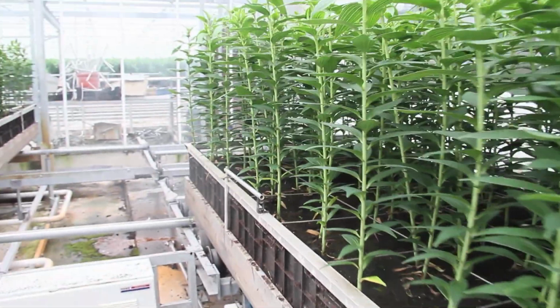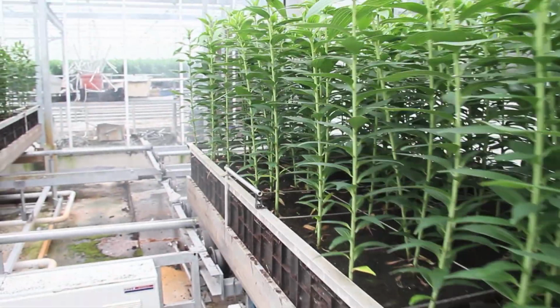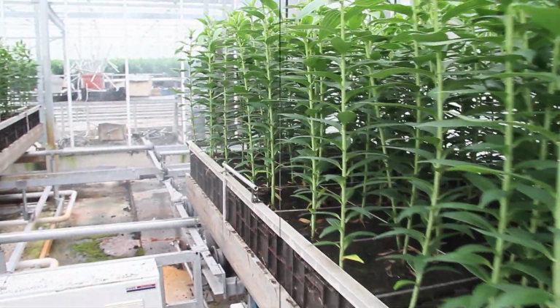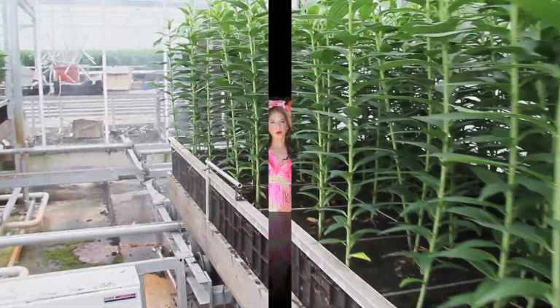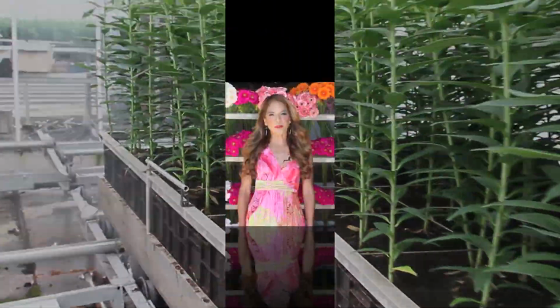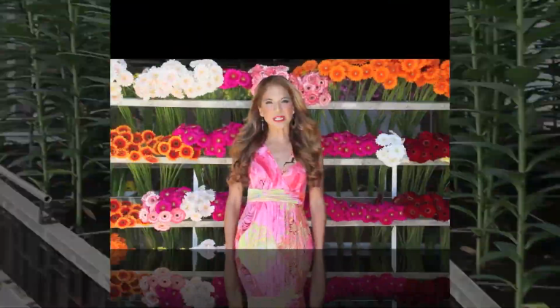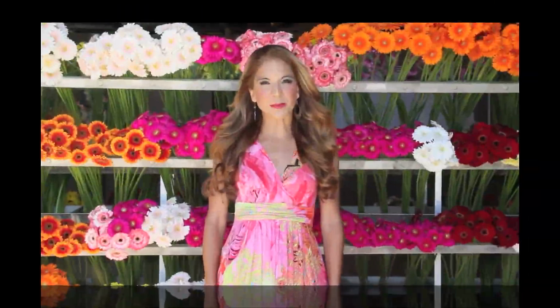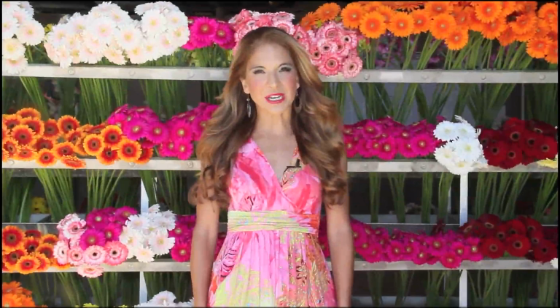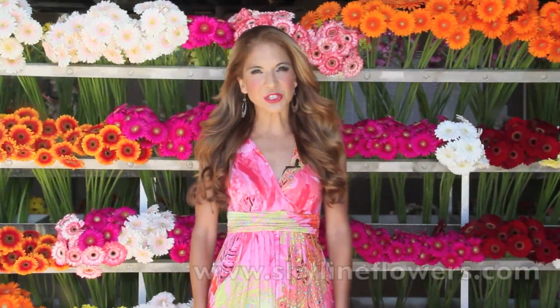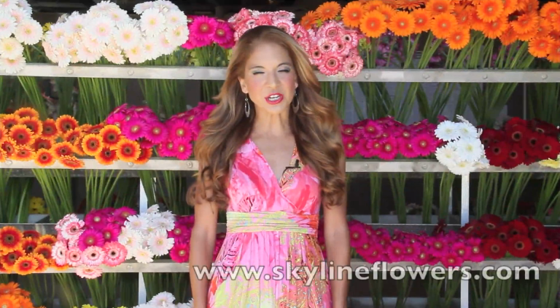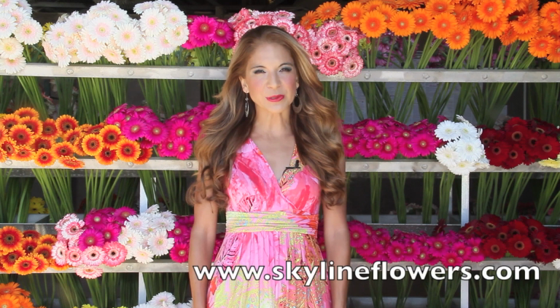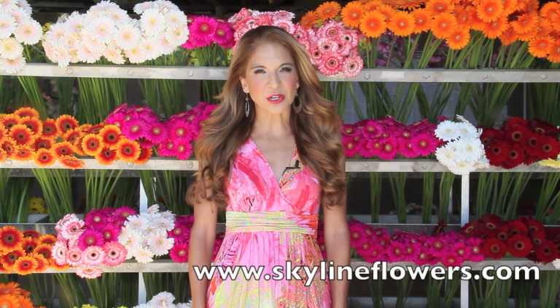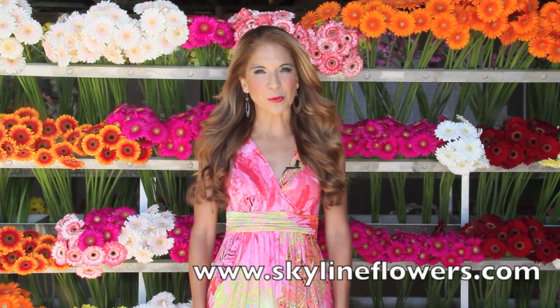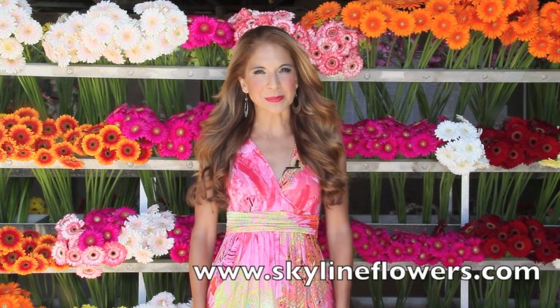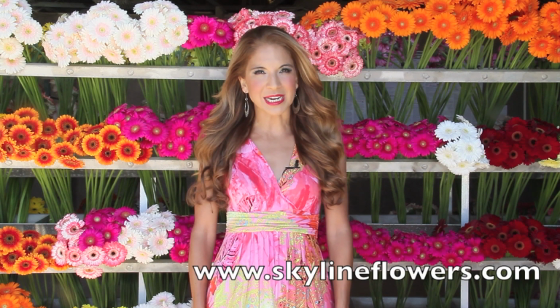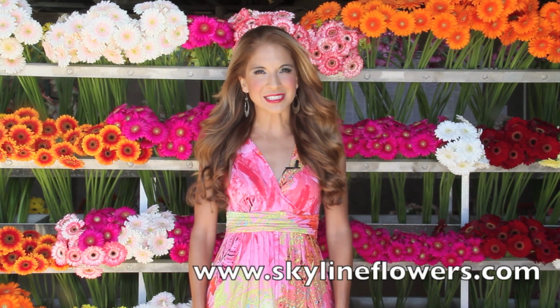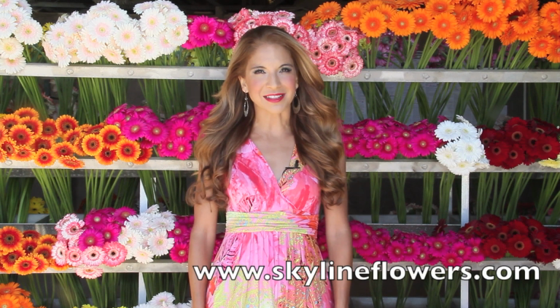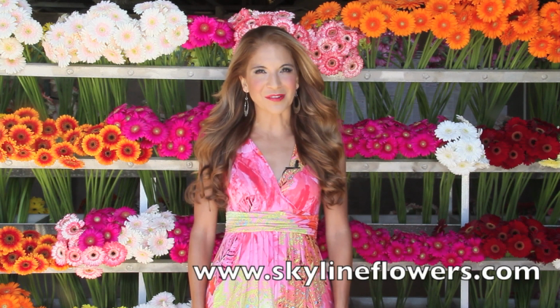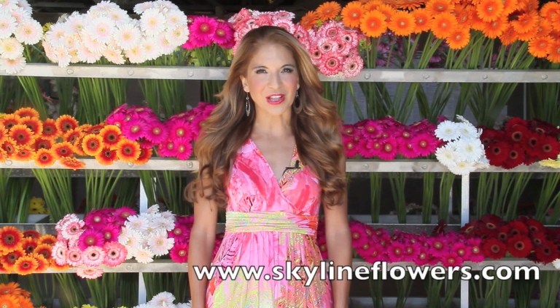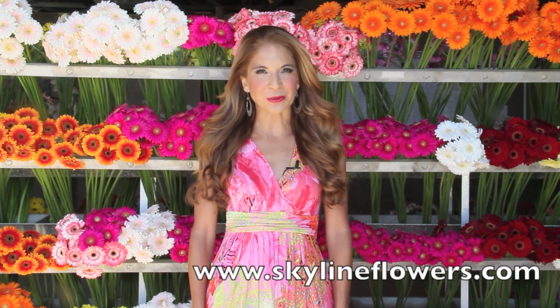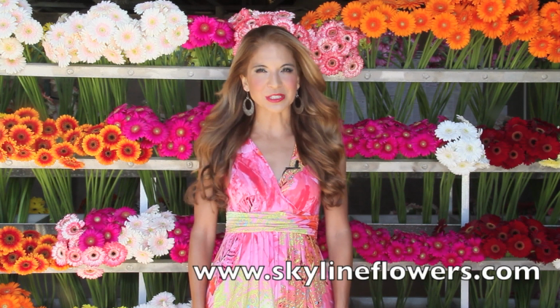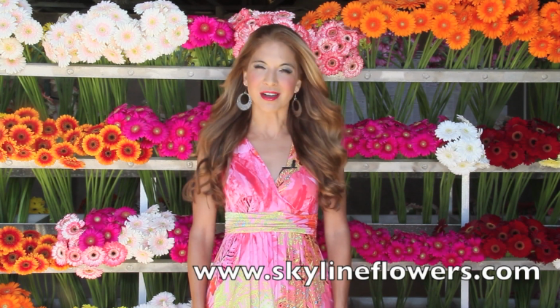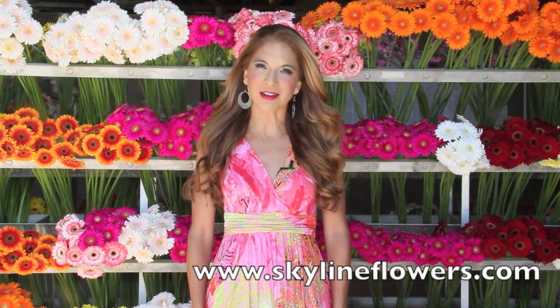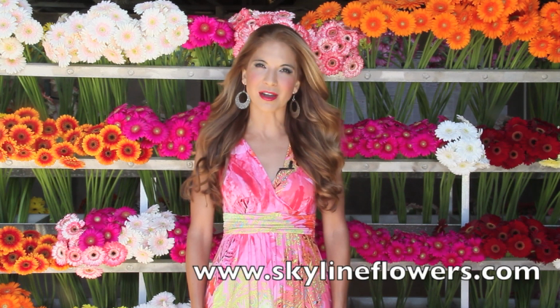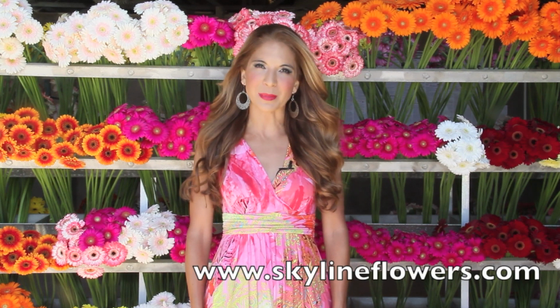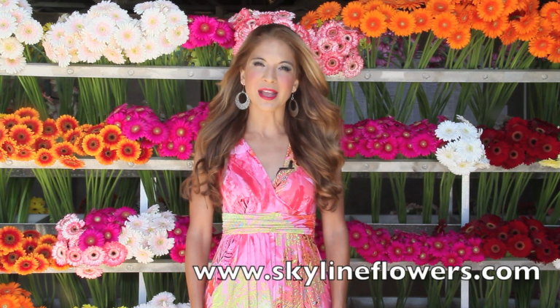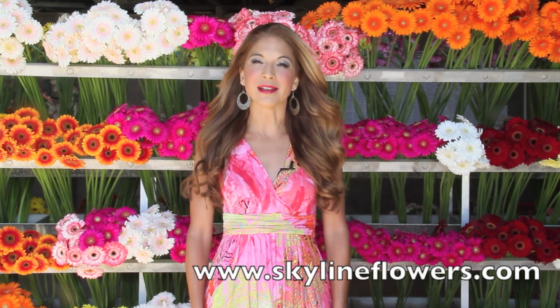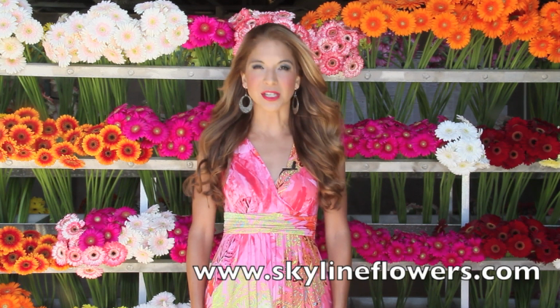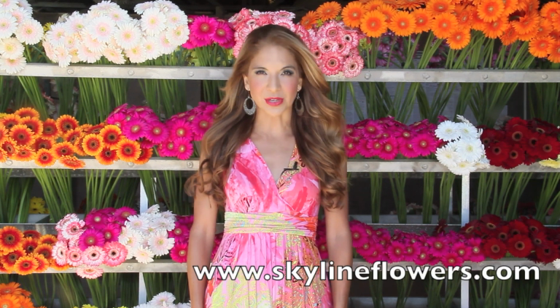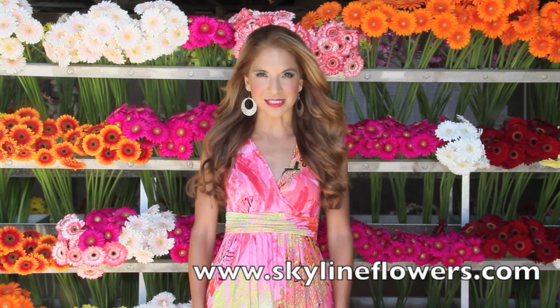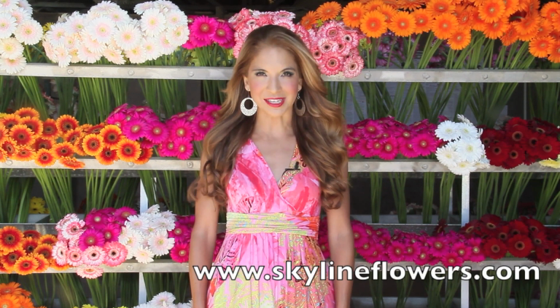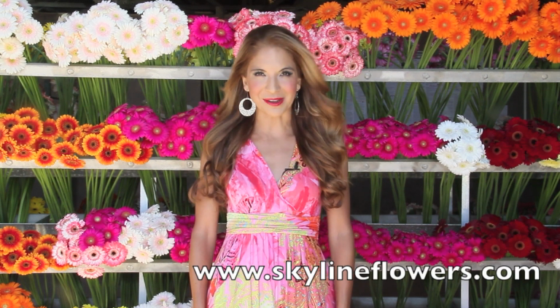For more information about us, you can always visit our website at skylineflowers.com. Until next time.